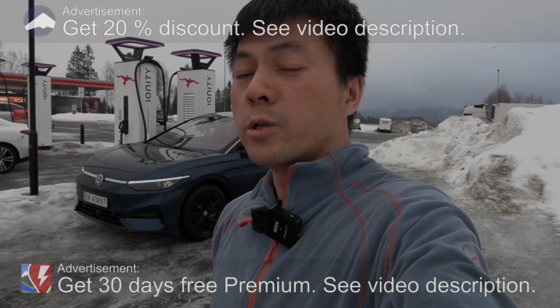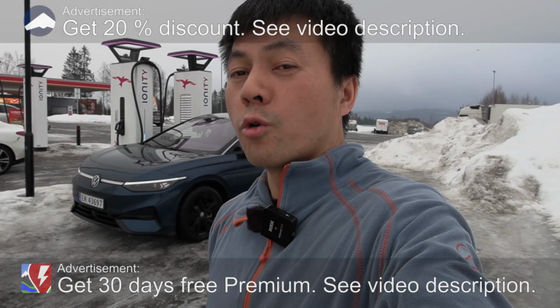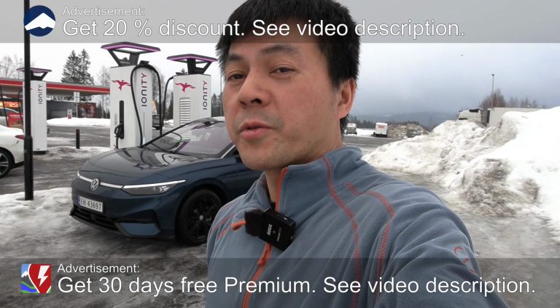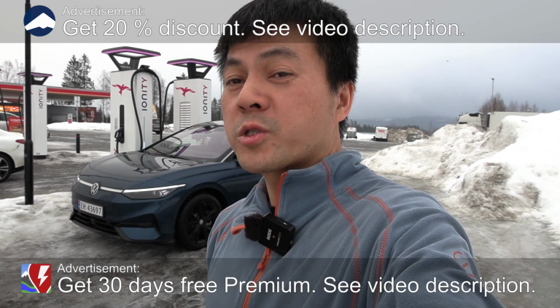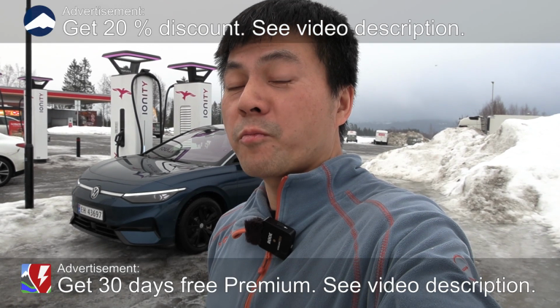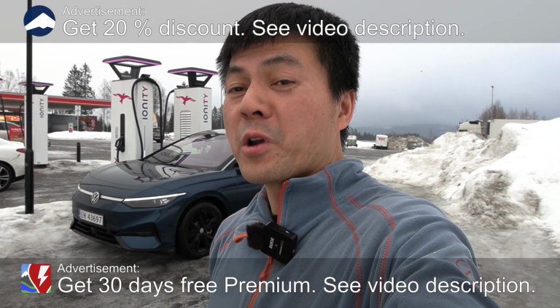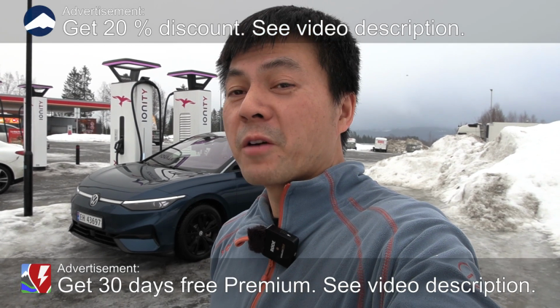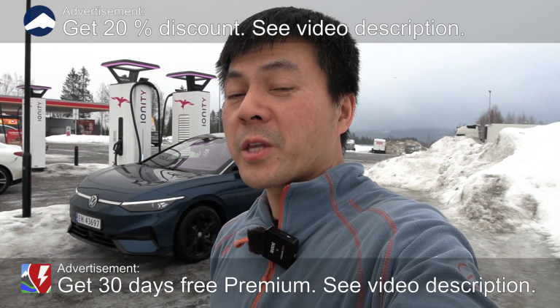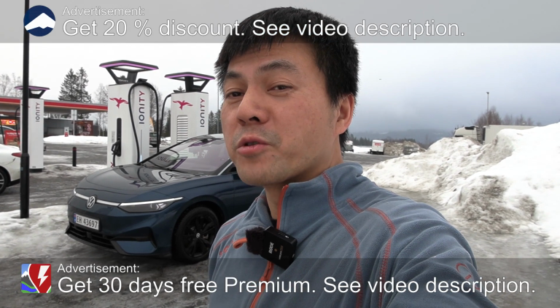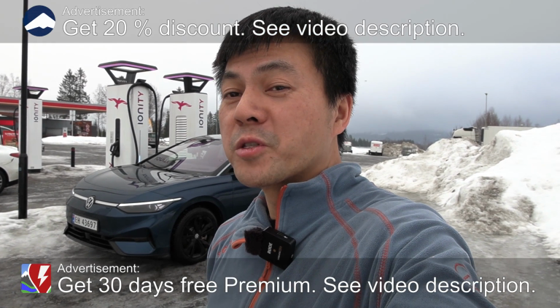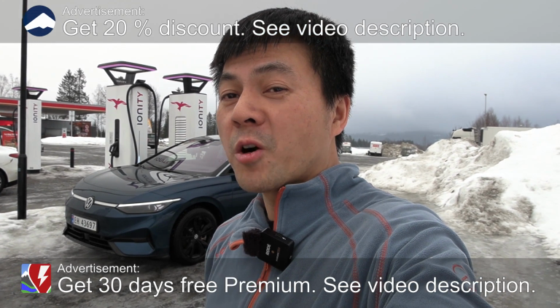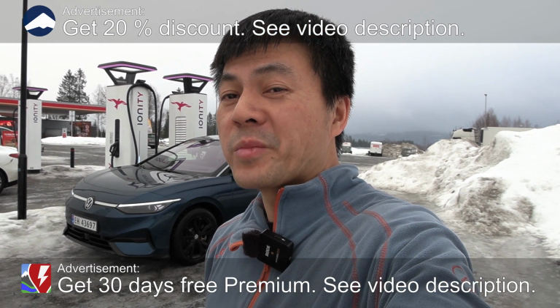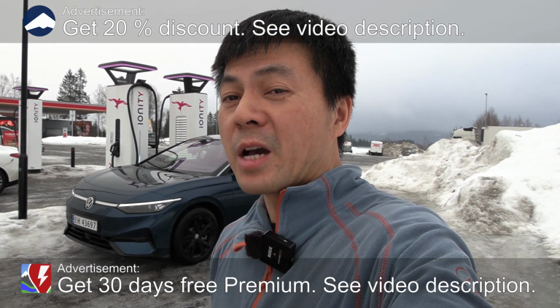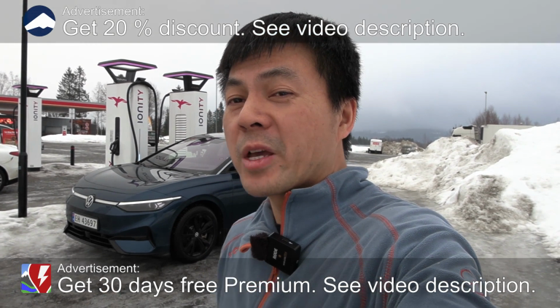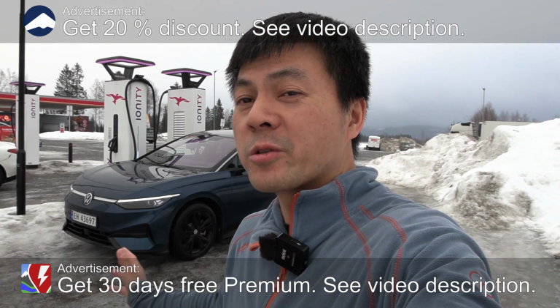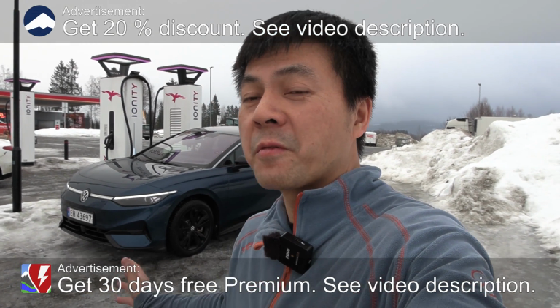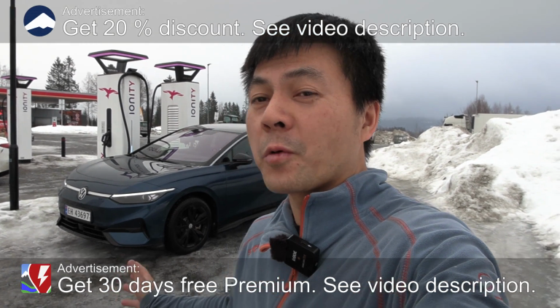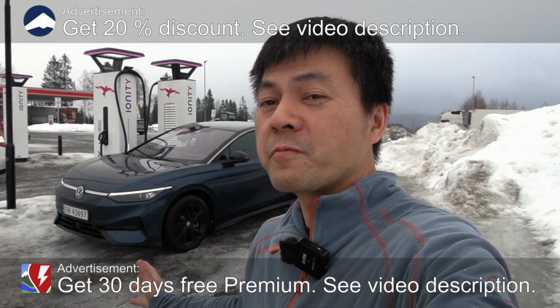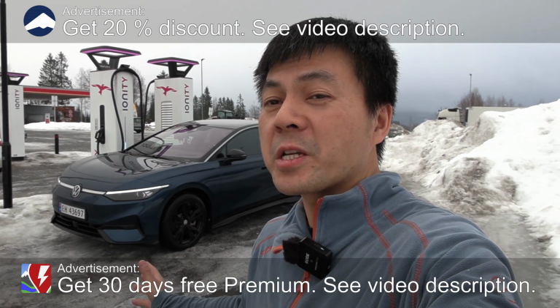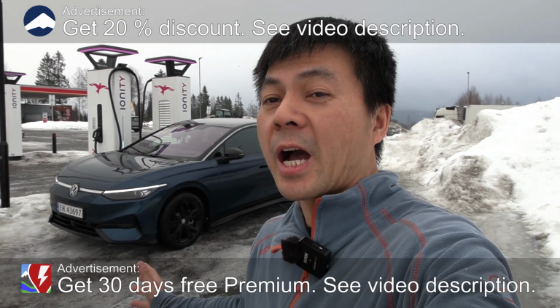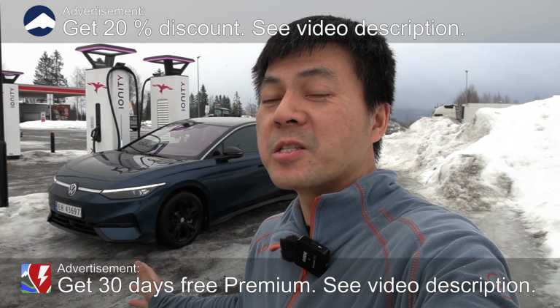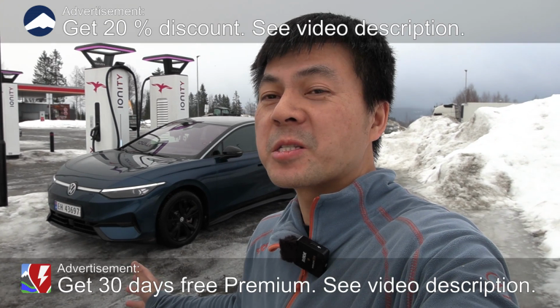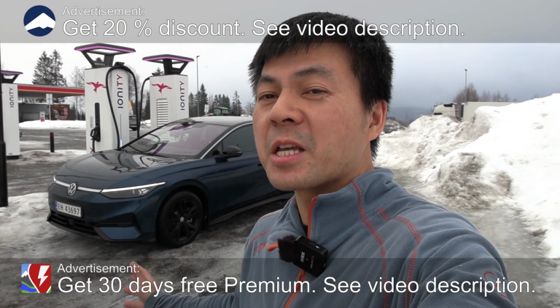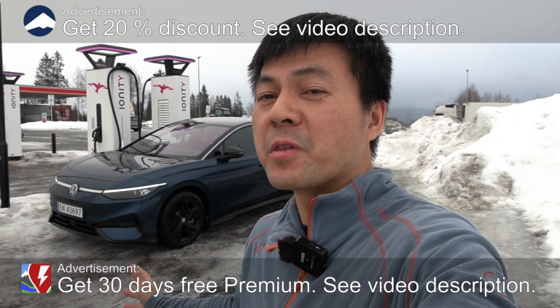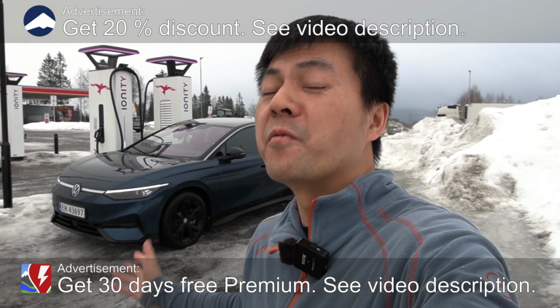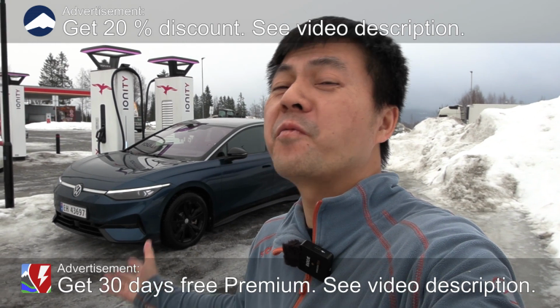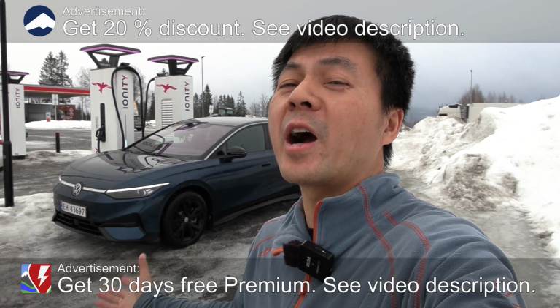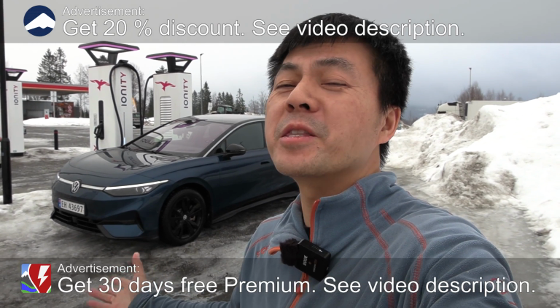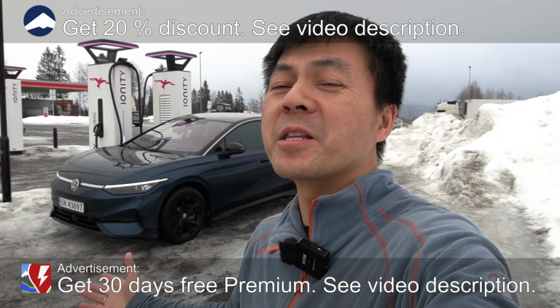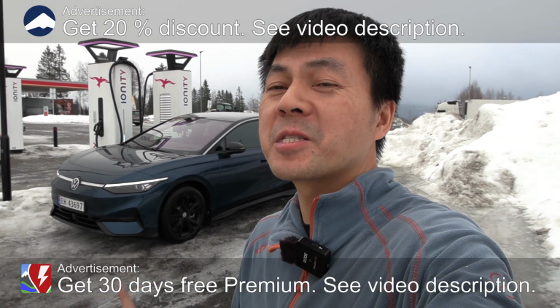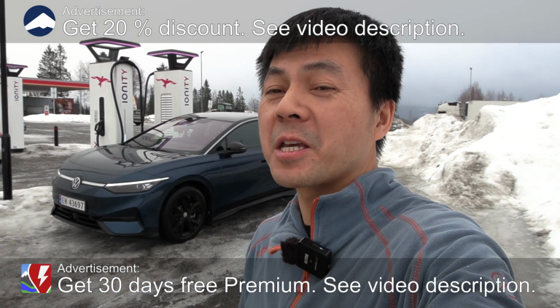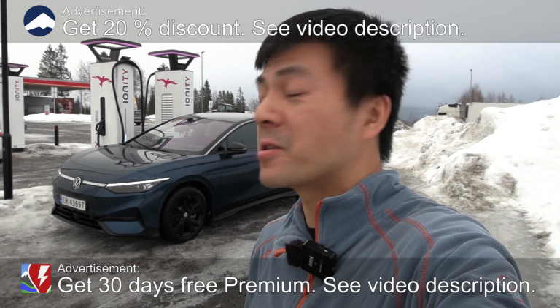We are now at Aiongte Dahl and behind me here is Steve Volkswagen ID7. Finally it's here!